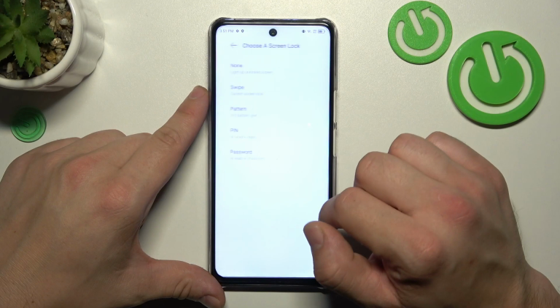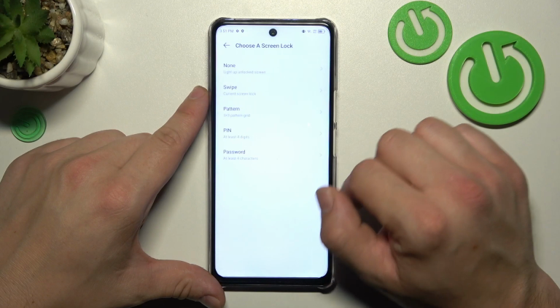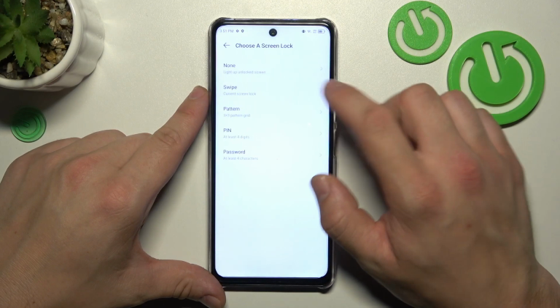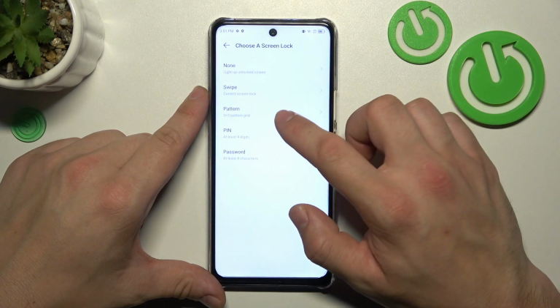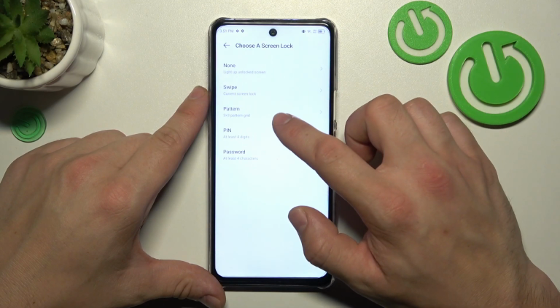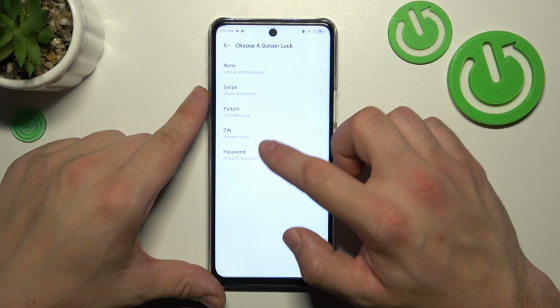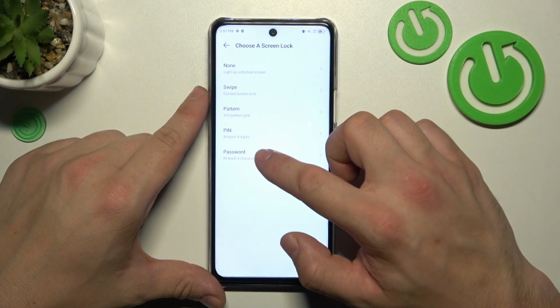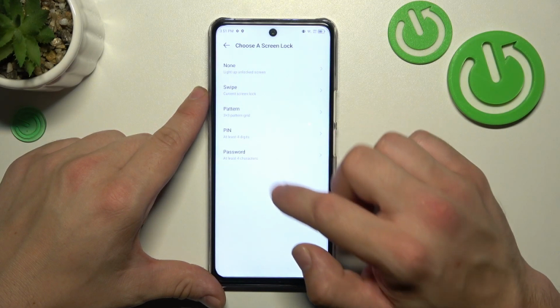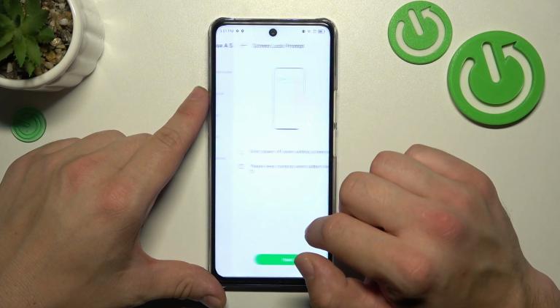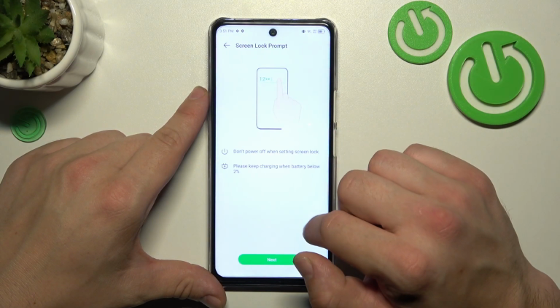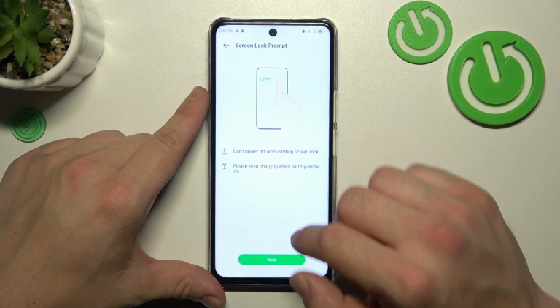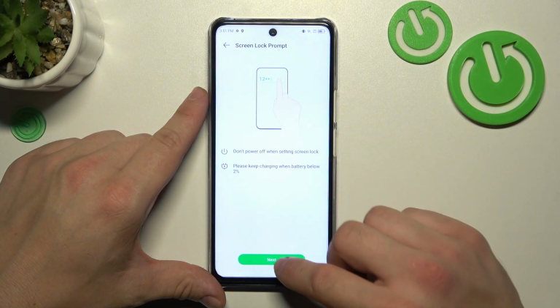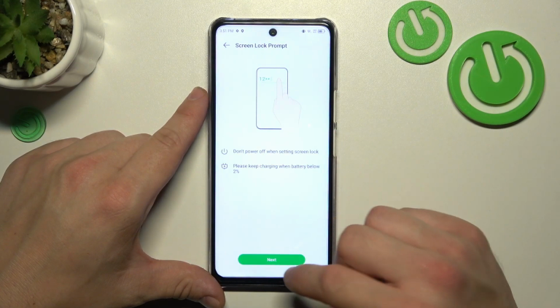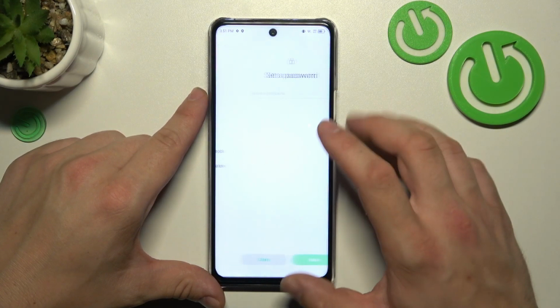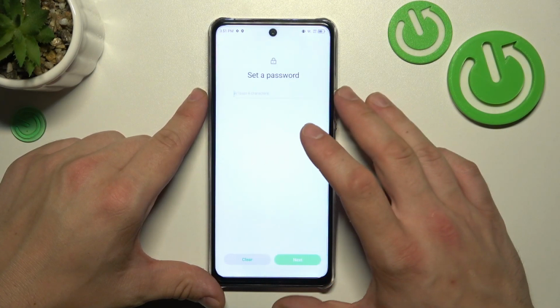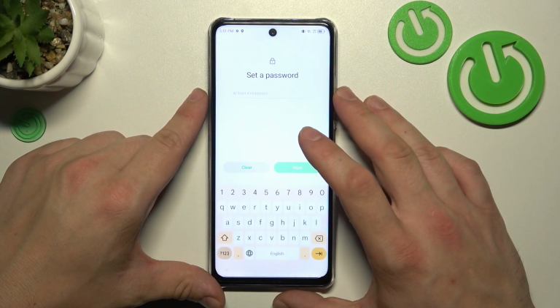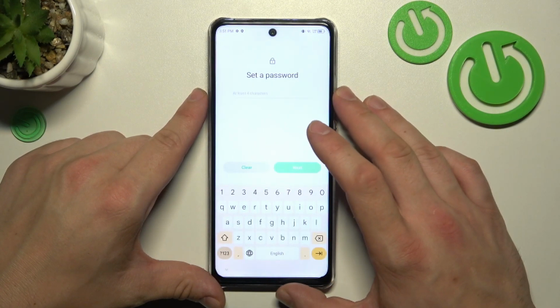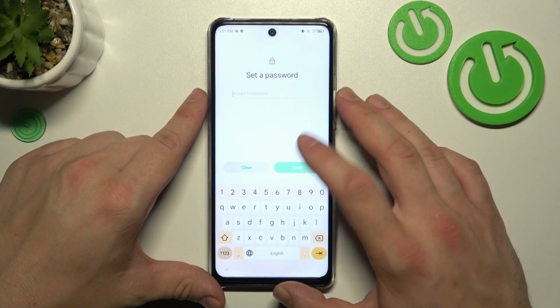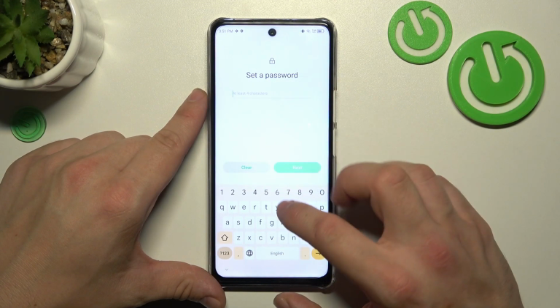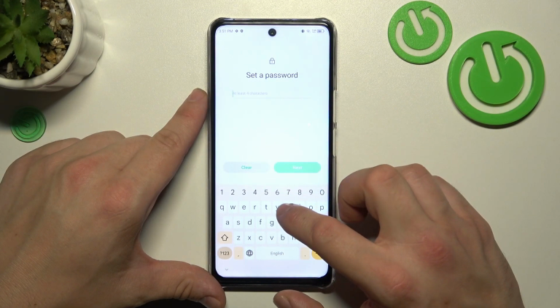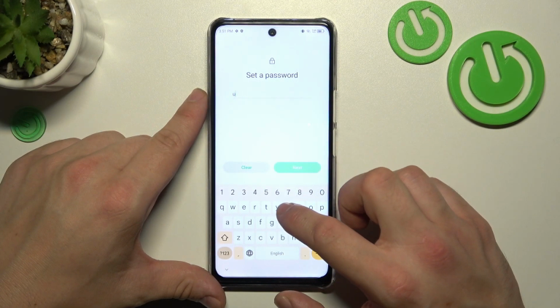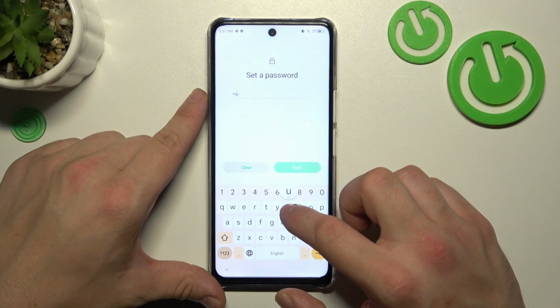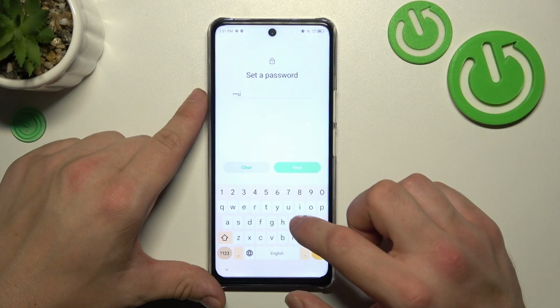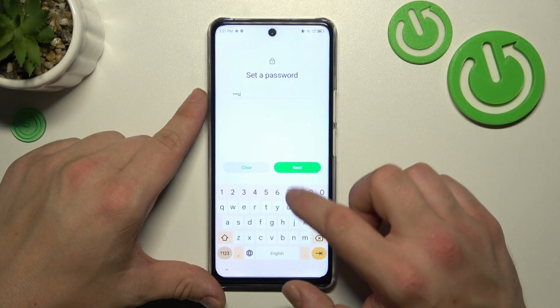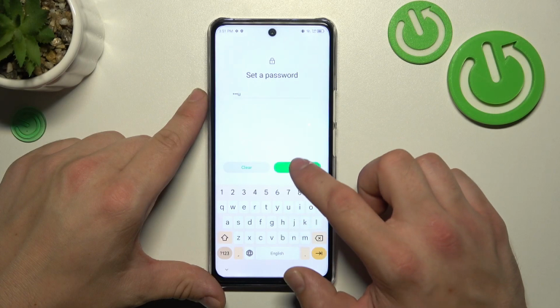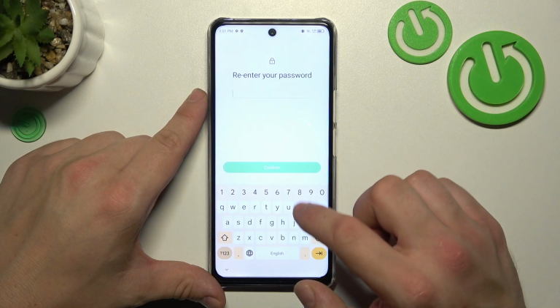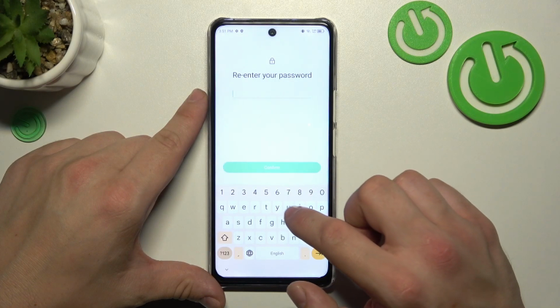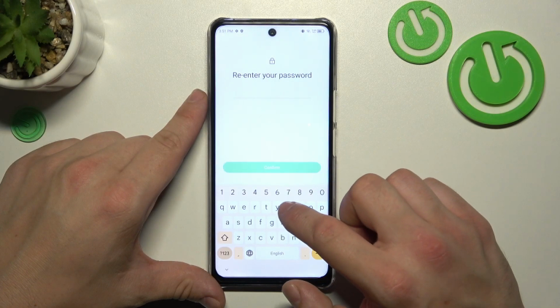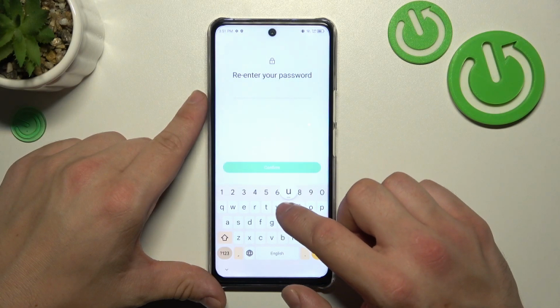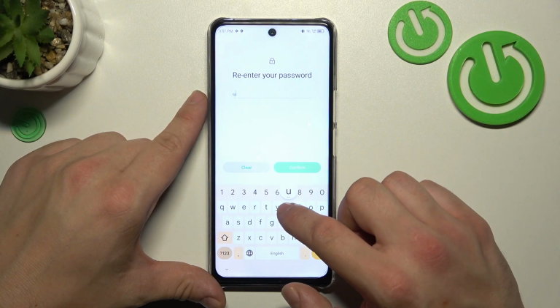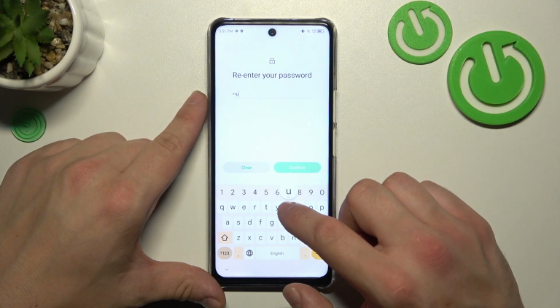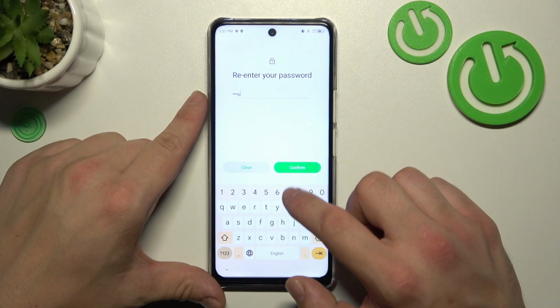Now let's select password. To create a password we have to add at least four characters.